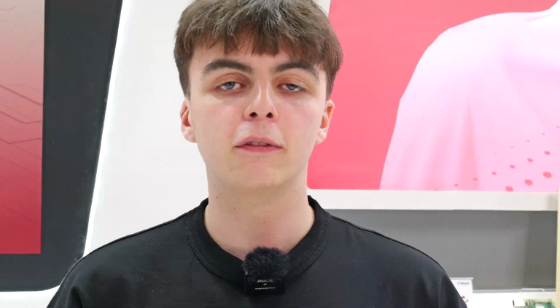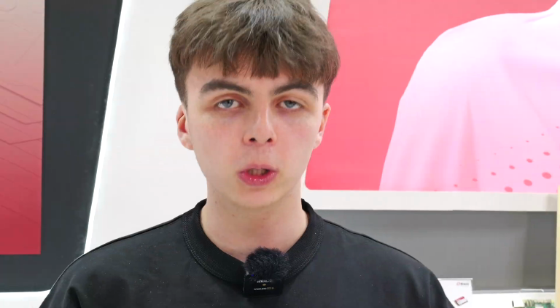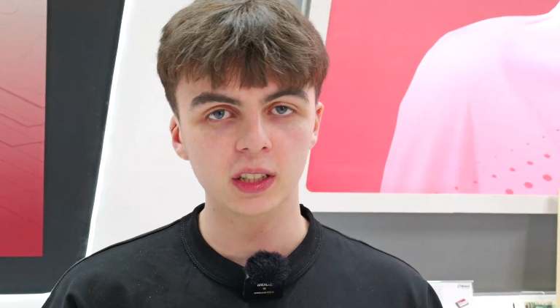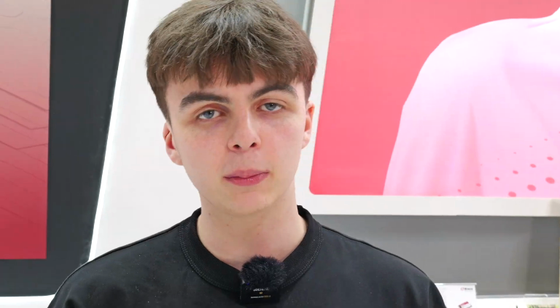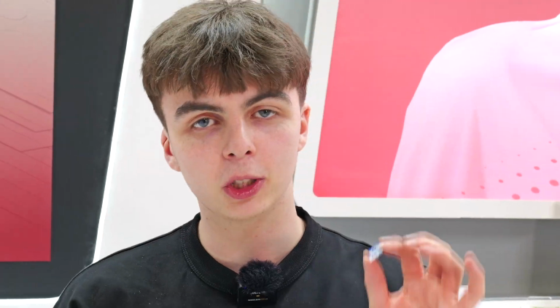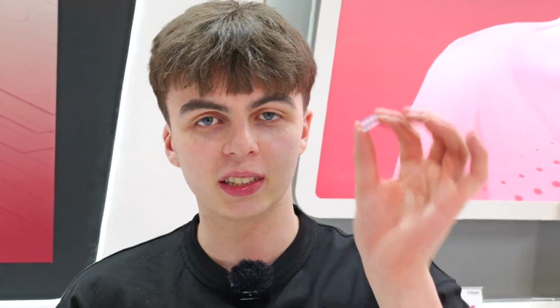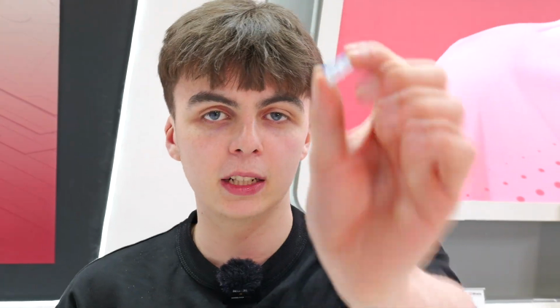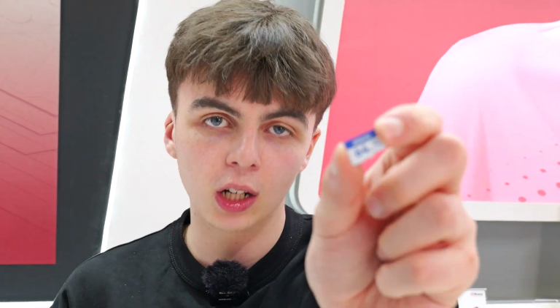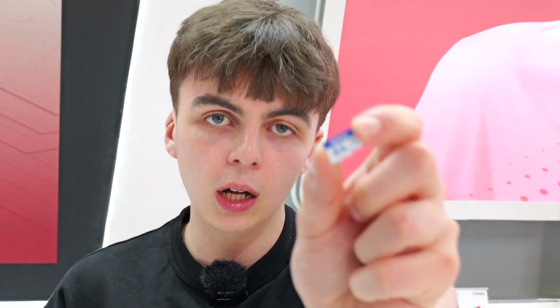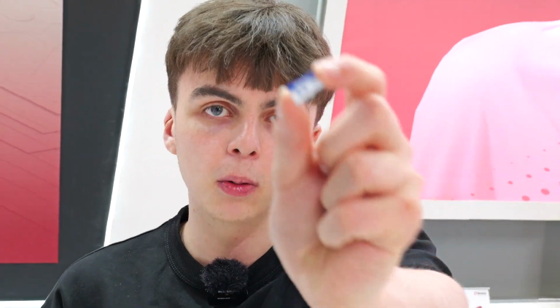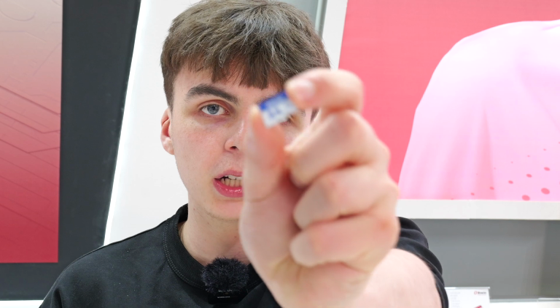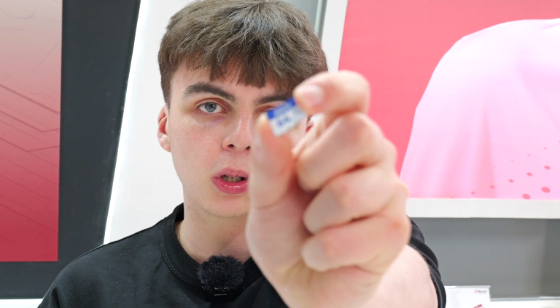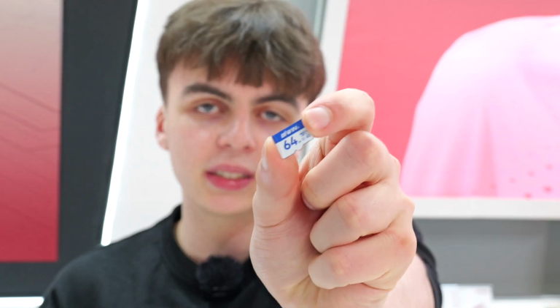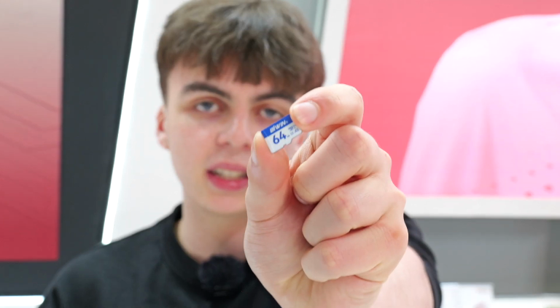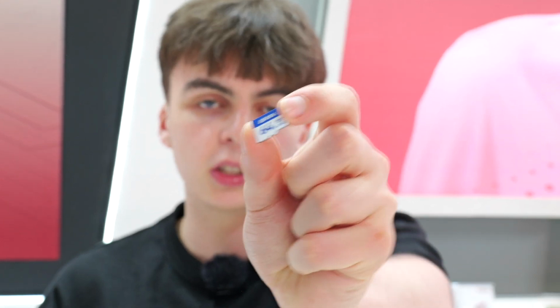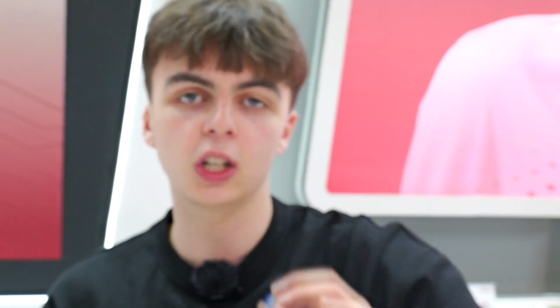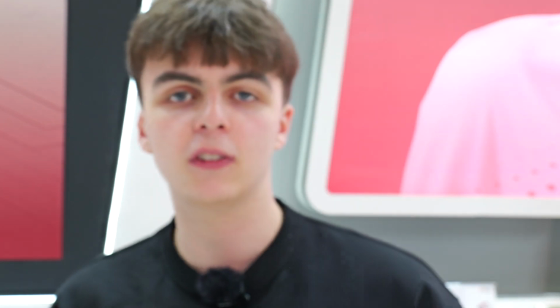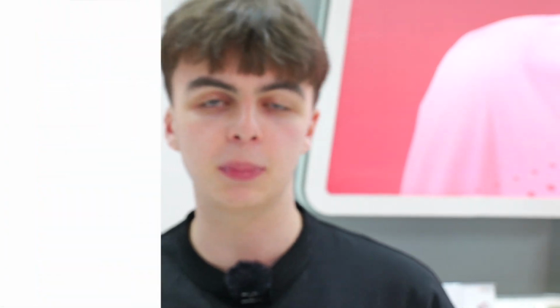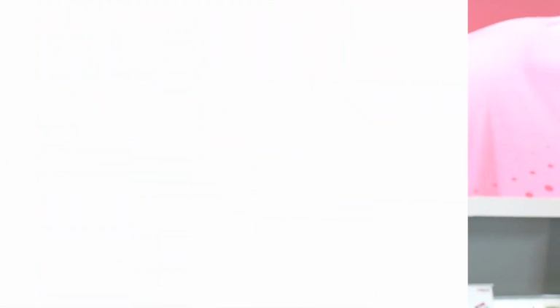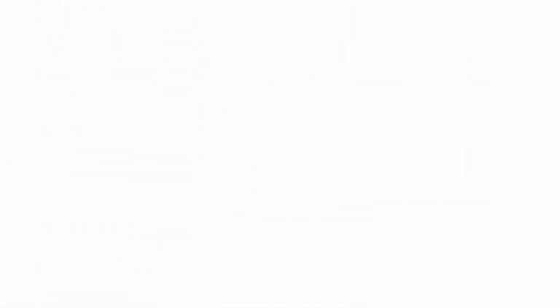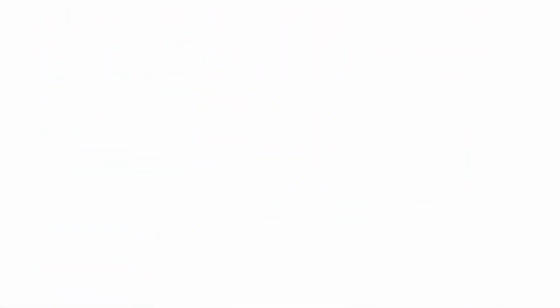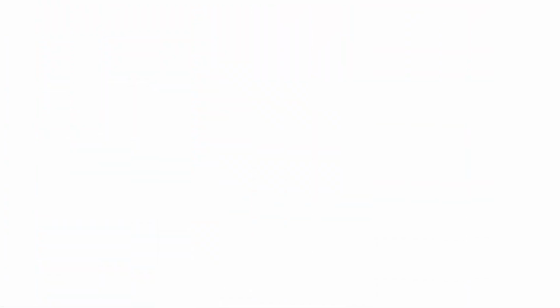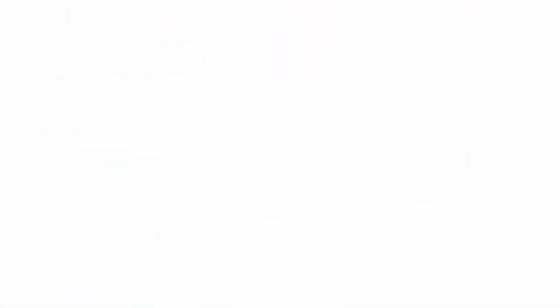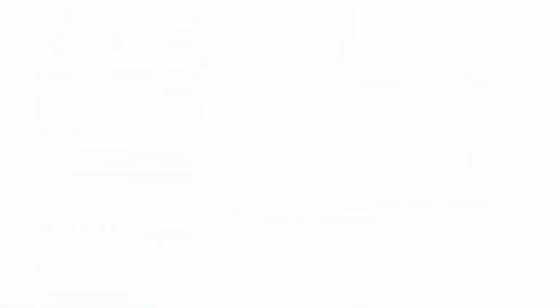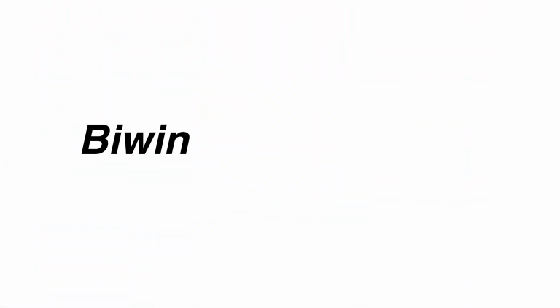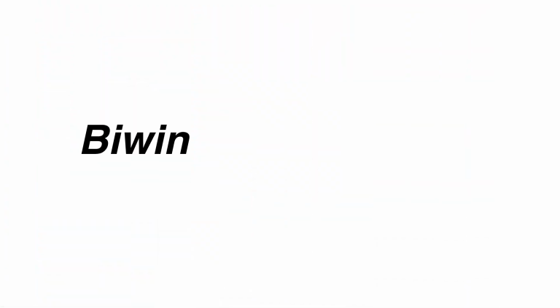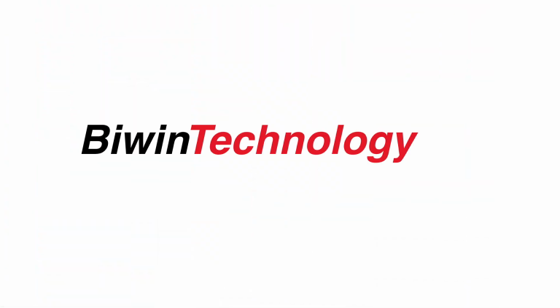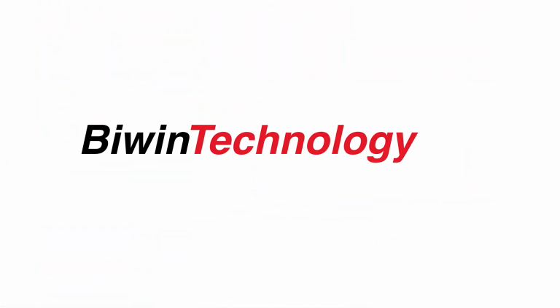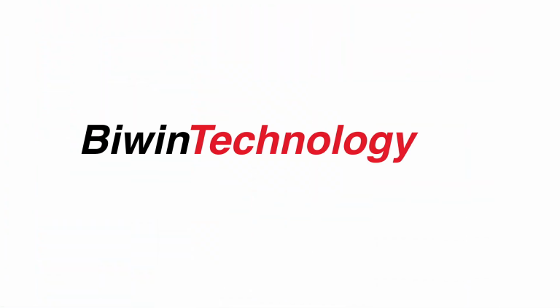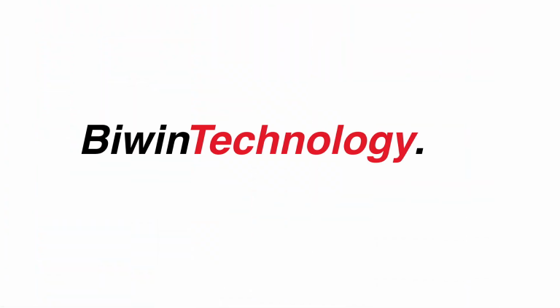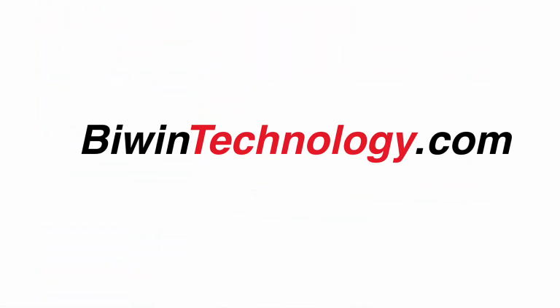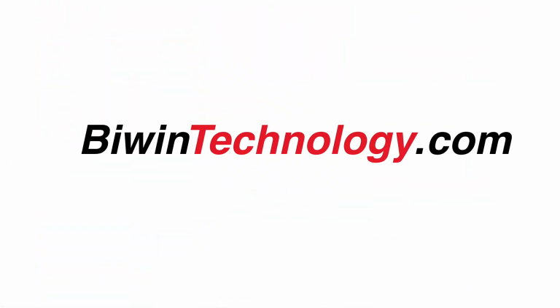So if you're starting a project and need a reliable microSD that's certified by Raspberry Pi, head to biwintech.com now.